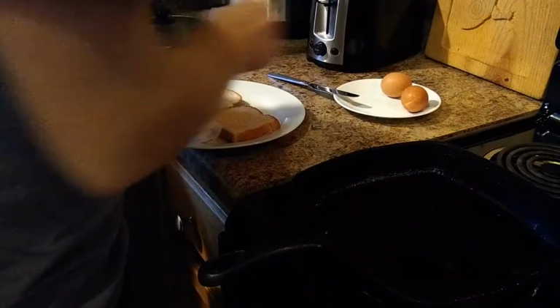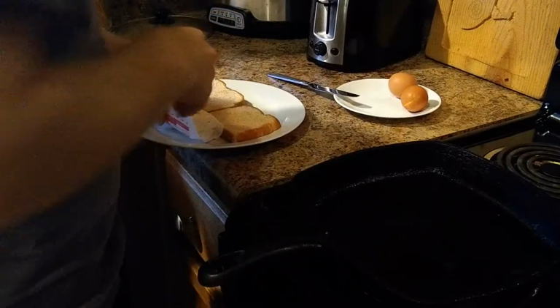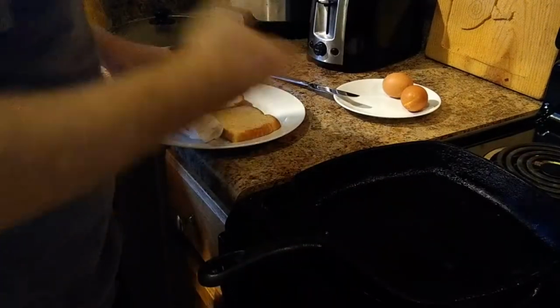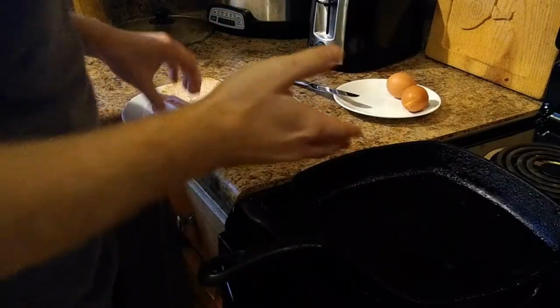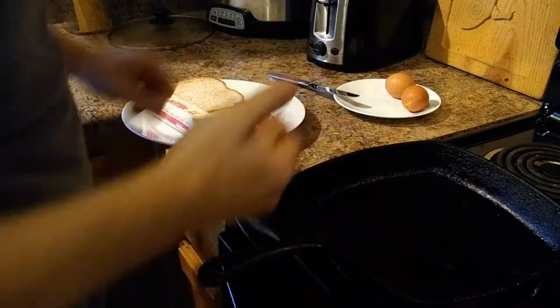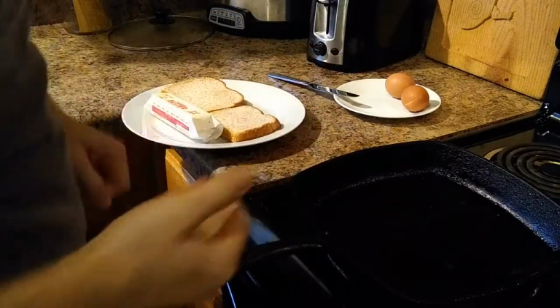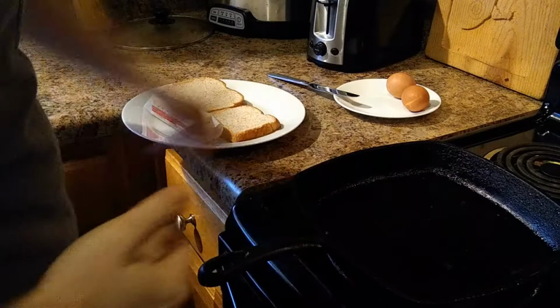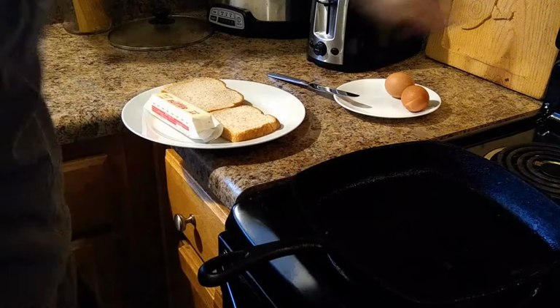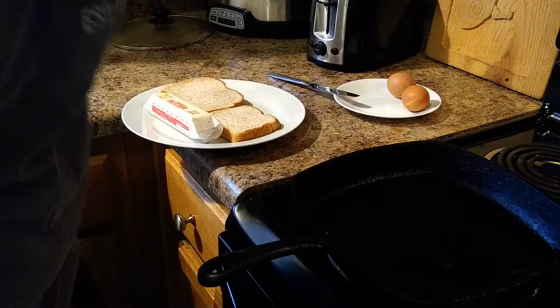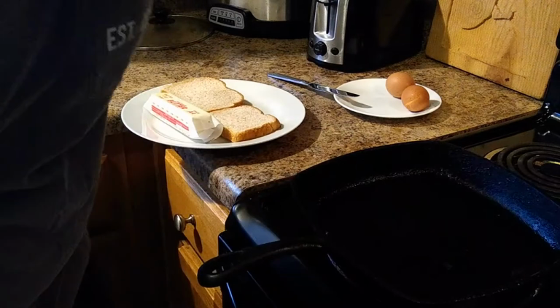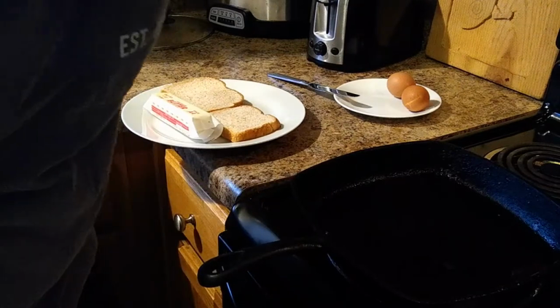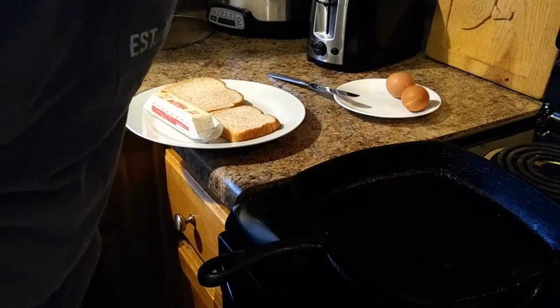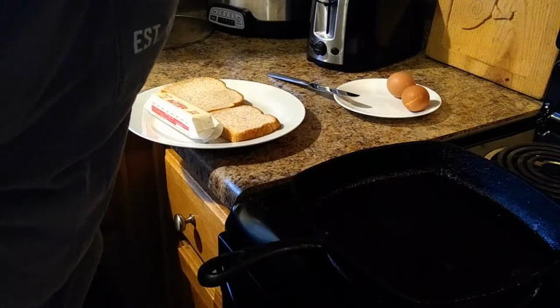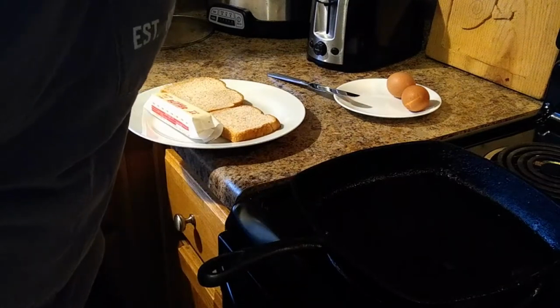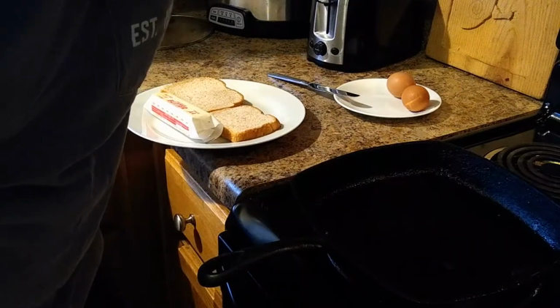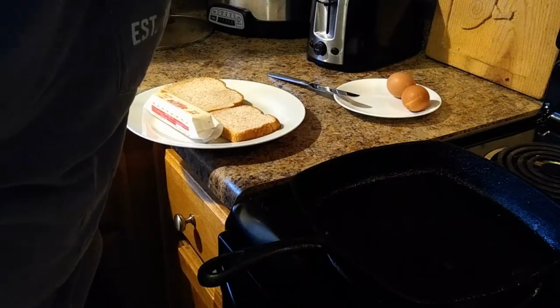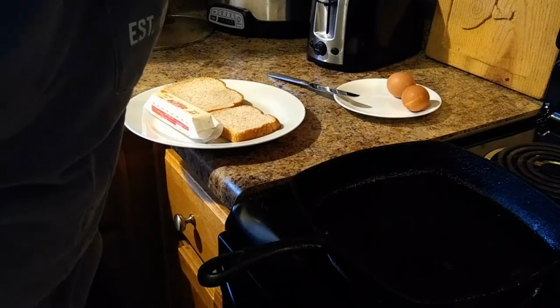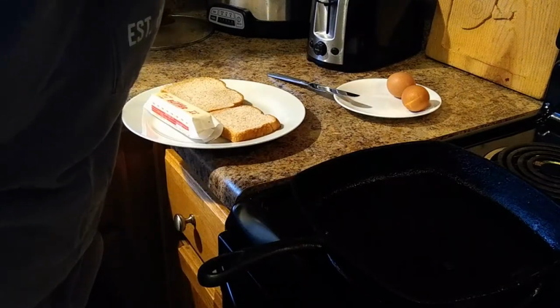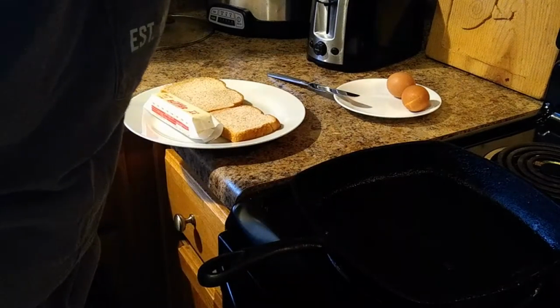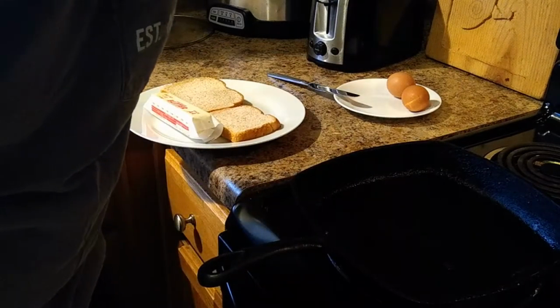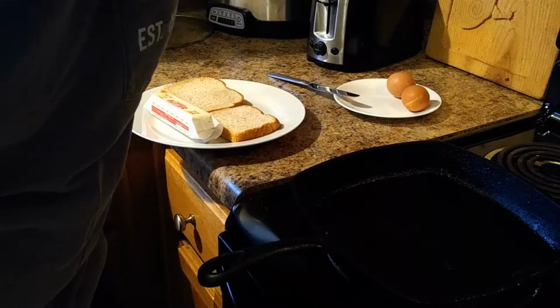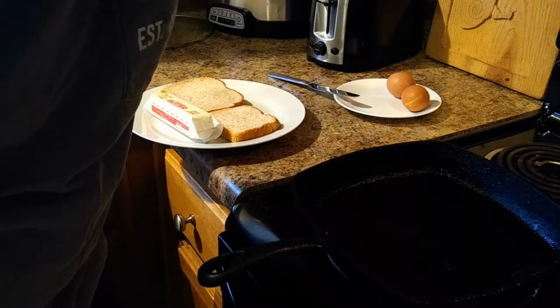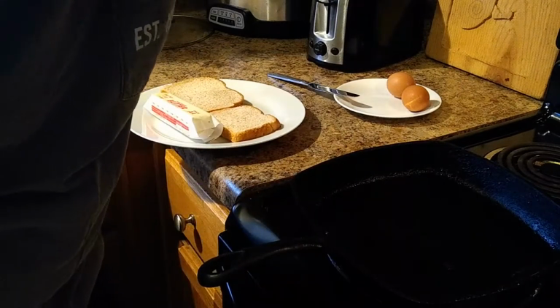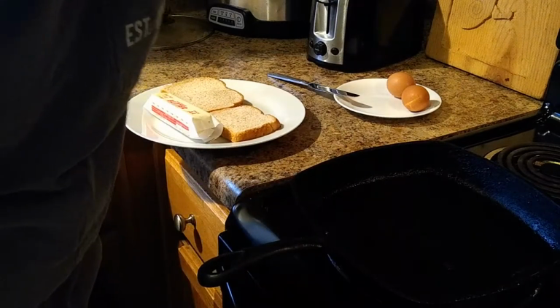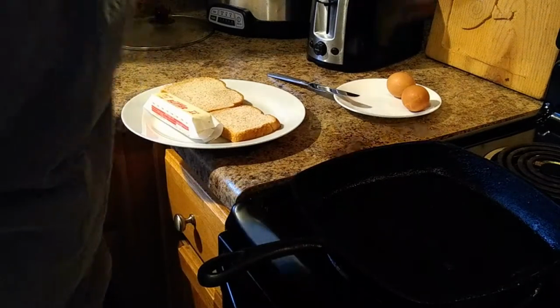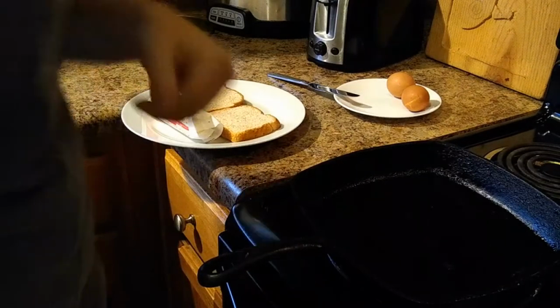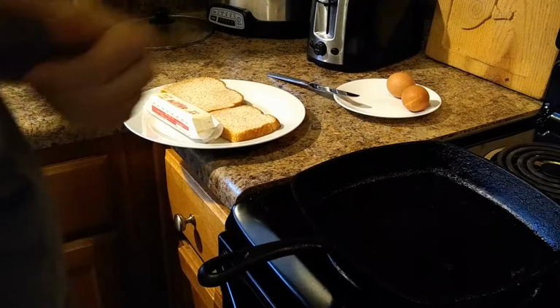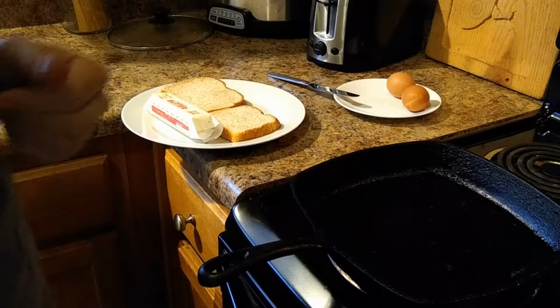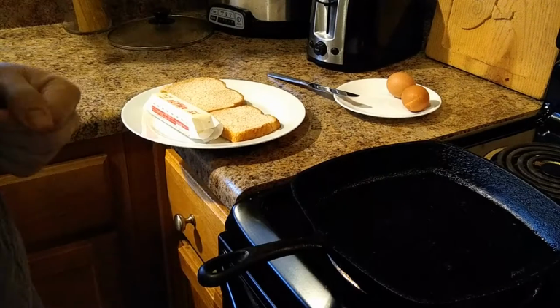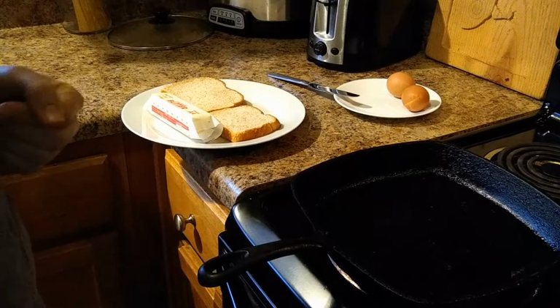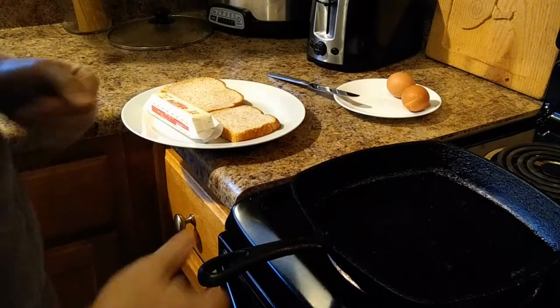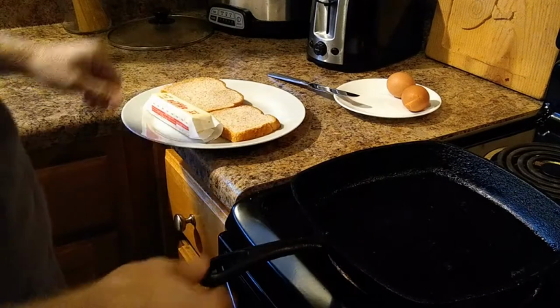These happen to be cage-free. Nice little cast iron skillet — go ahead and heat that up, probably about between a three and a four if you have an electric stove.